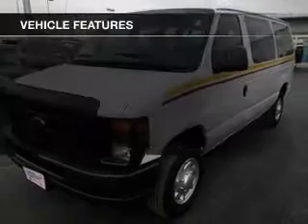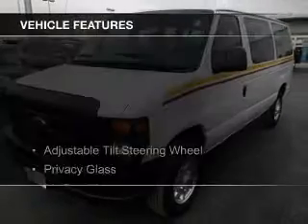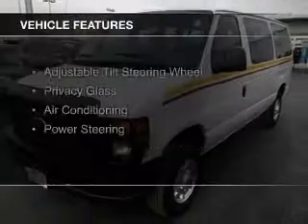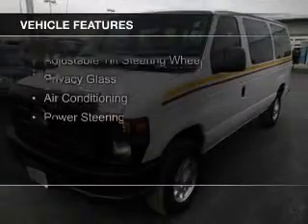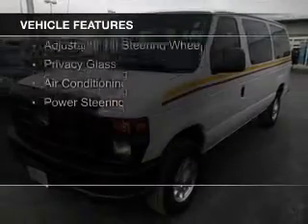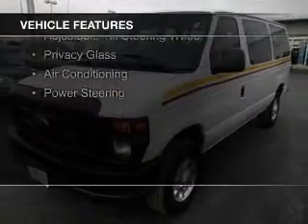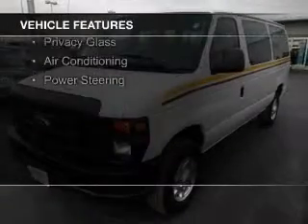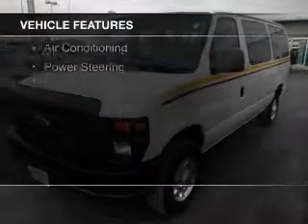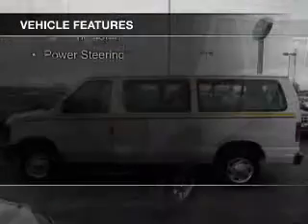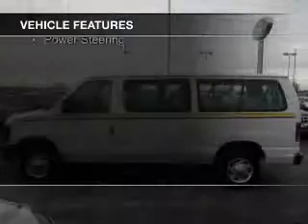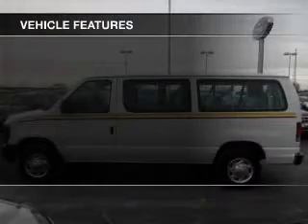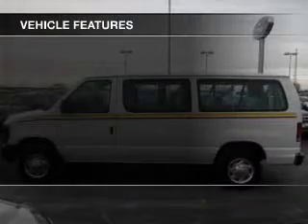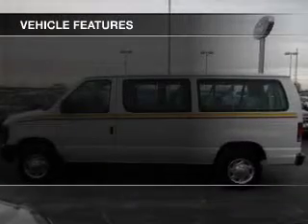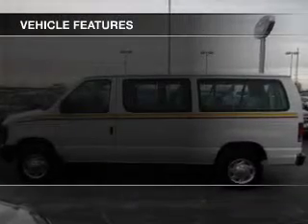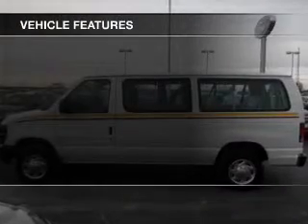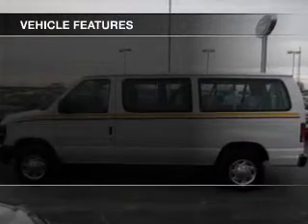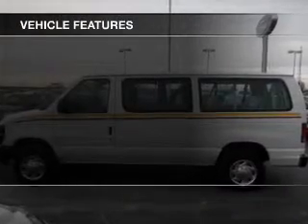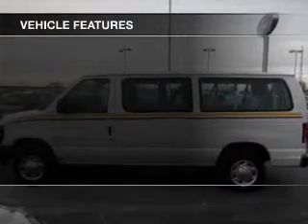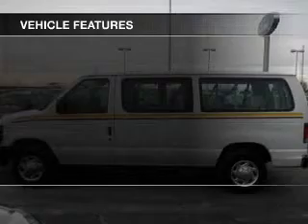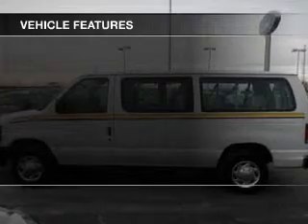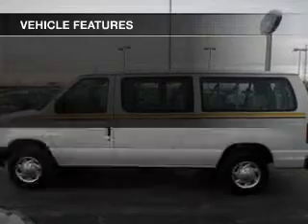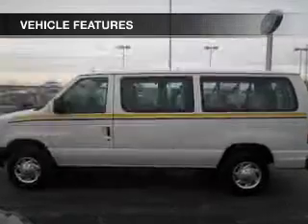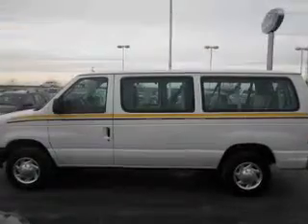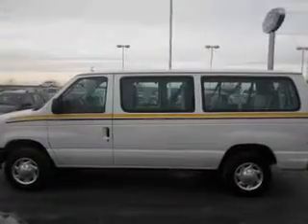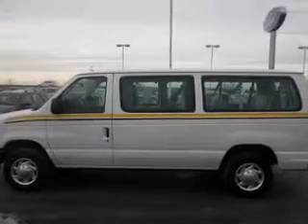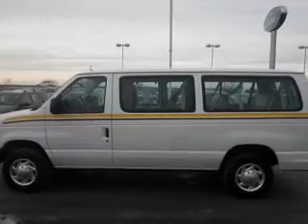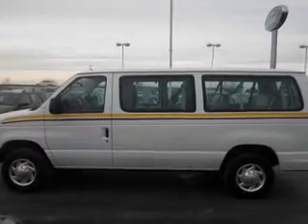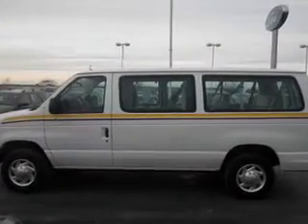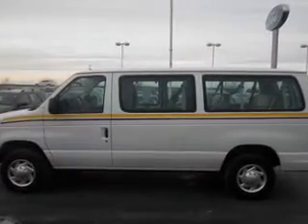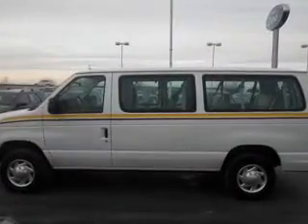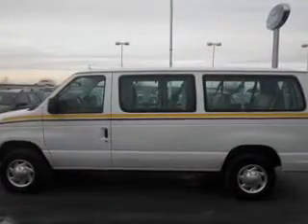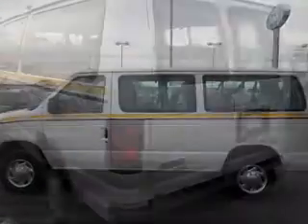The features include an adjustable tilt steering wheel, privacy glass, air conditioning, and power steering.